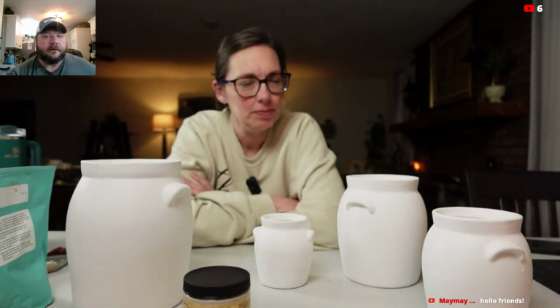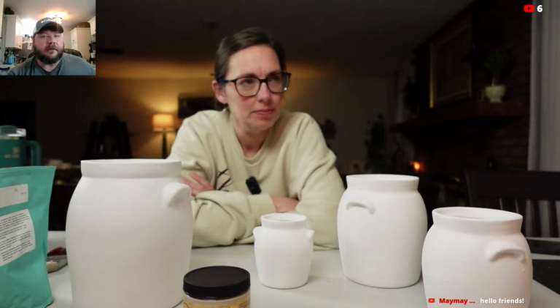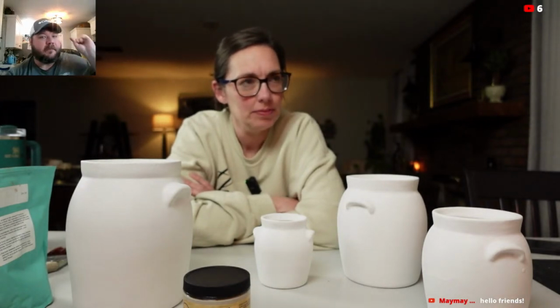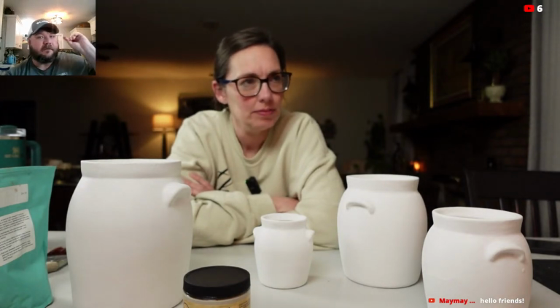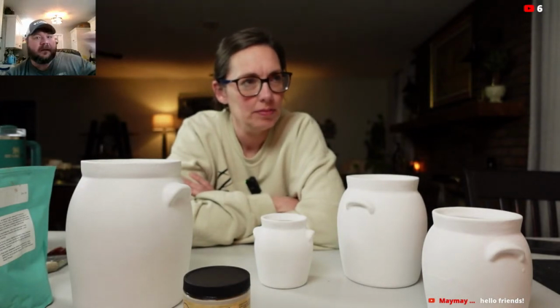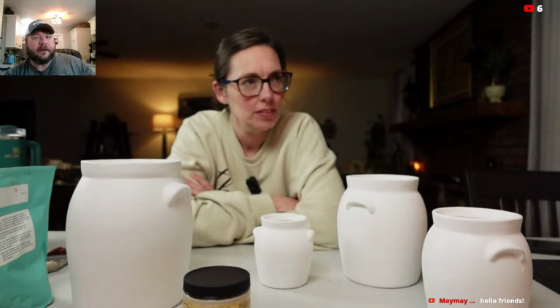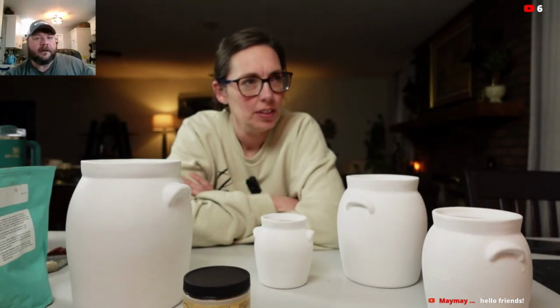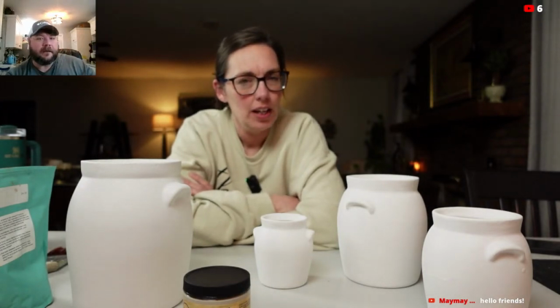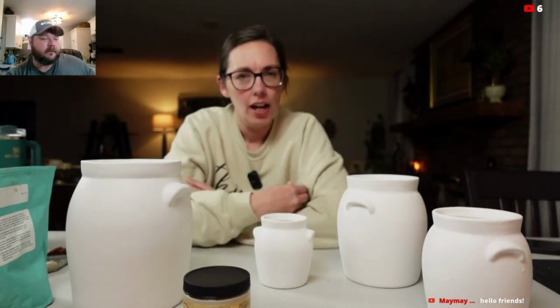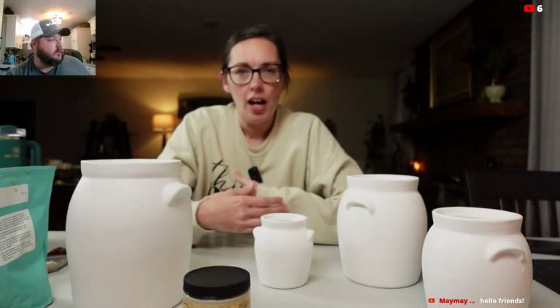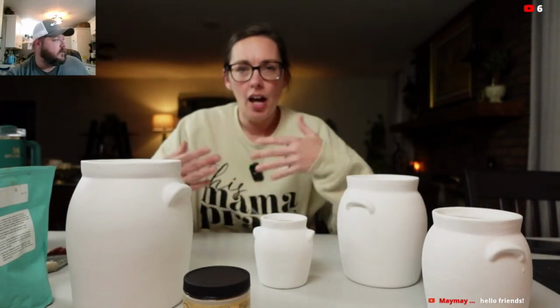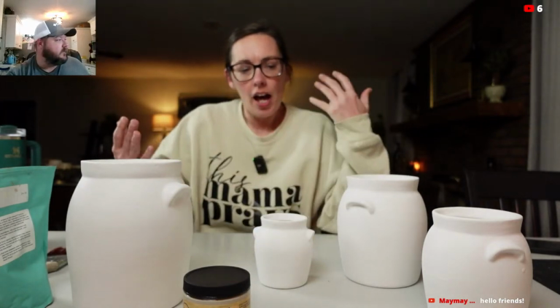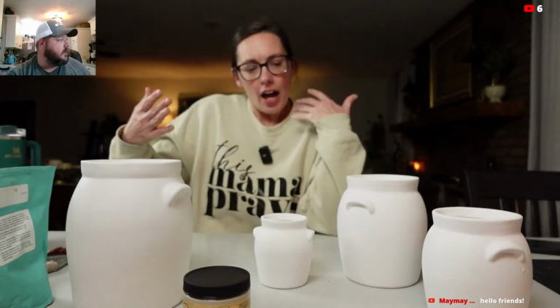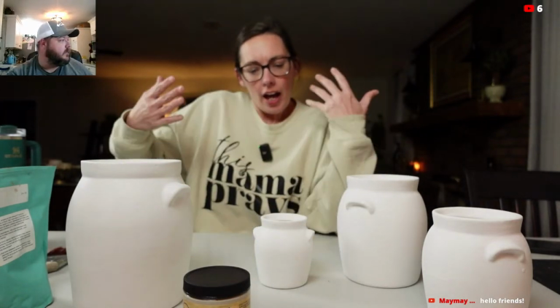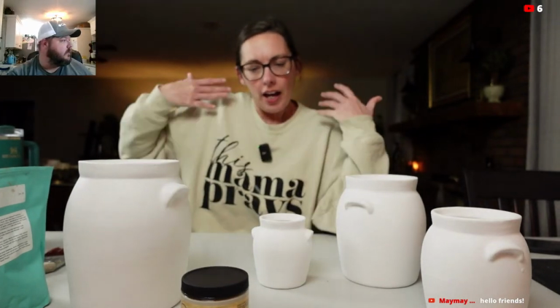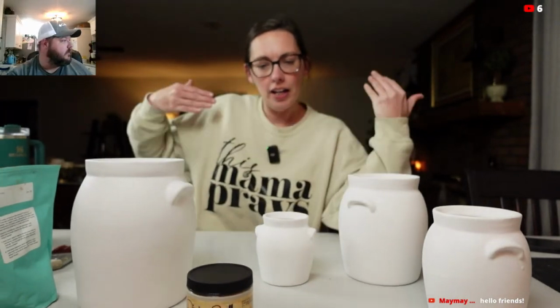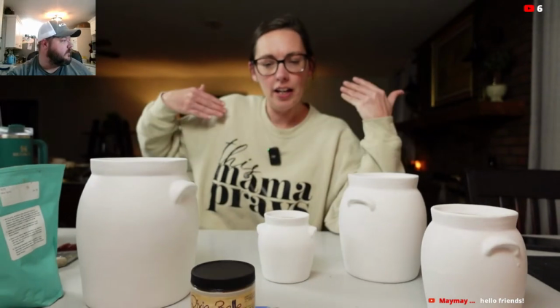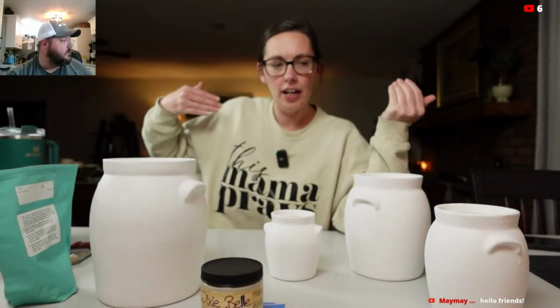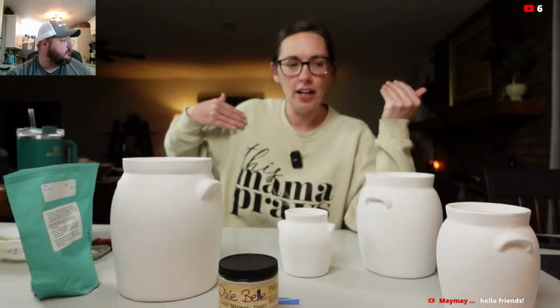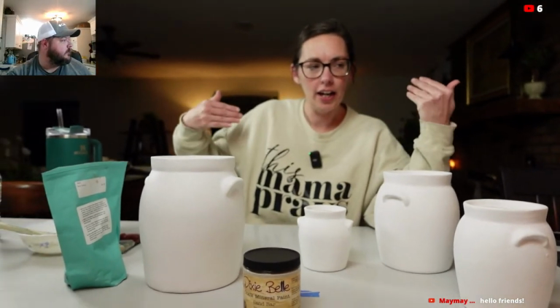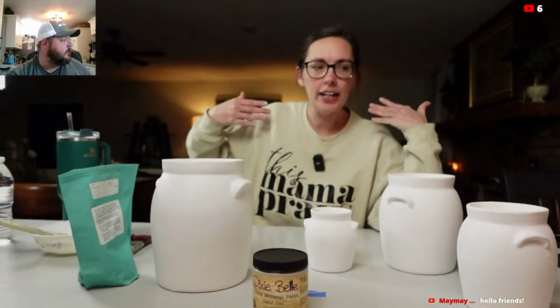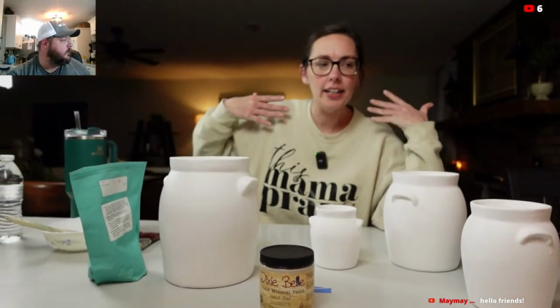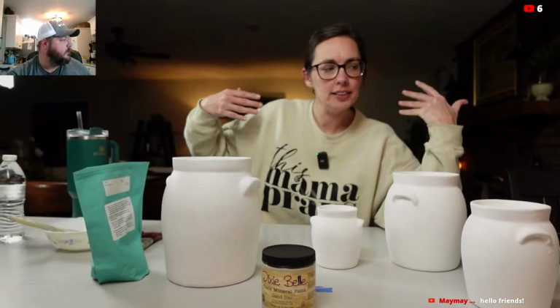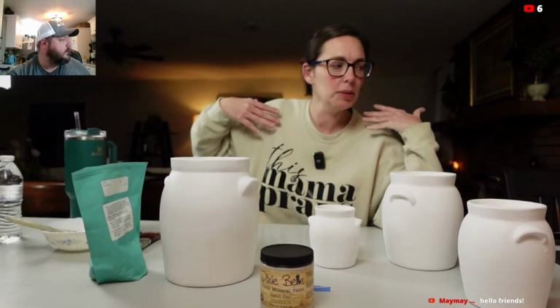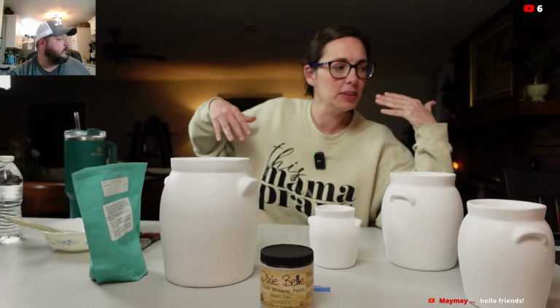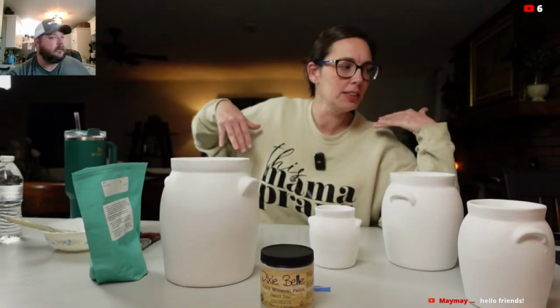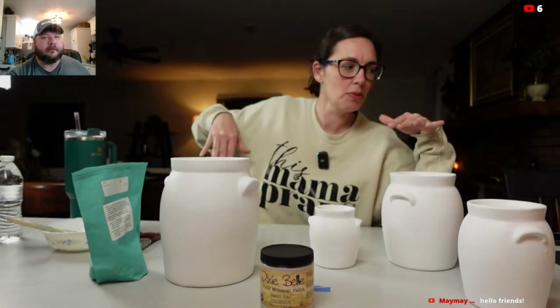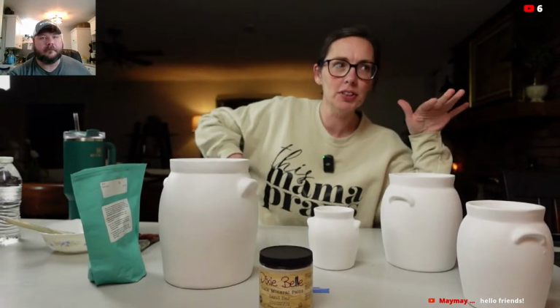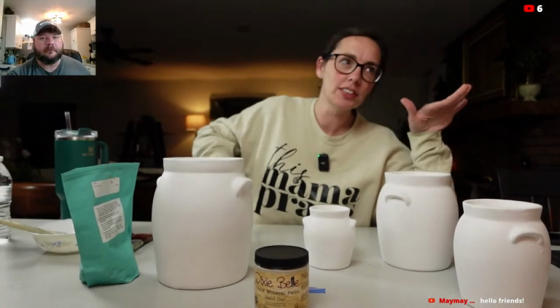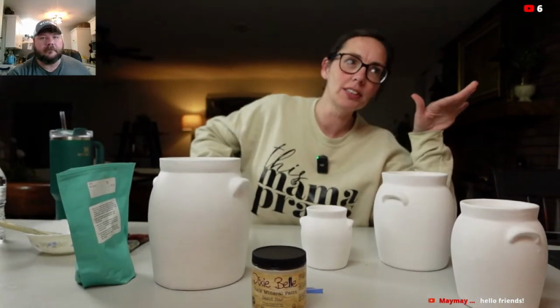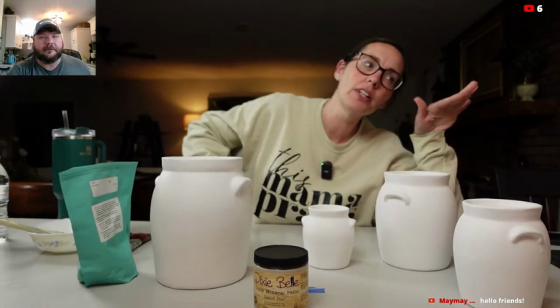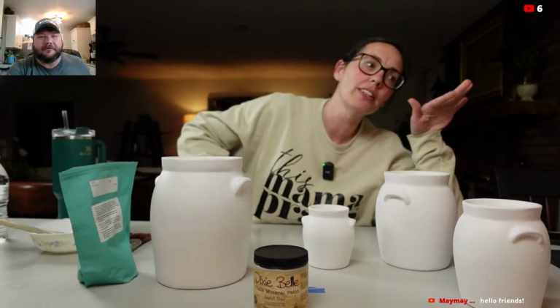All right, Missy, you want to talk about what we're doing? Hey guys, it's me Missy with Rusty Relics.